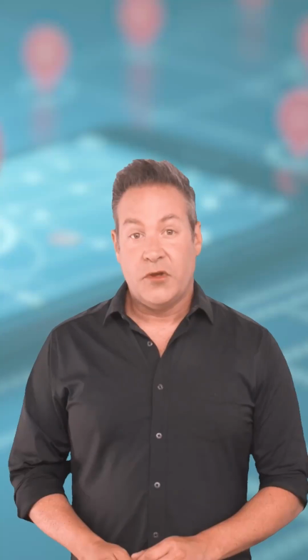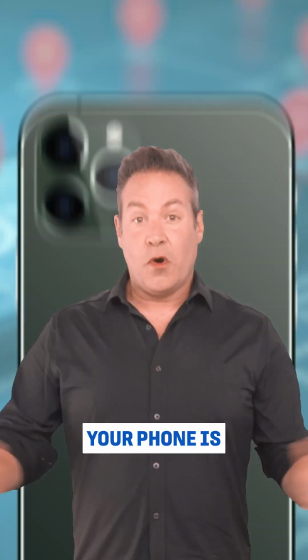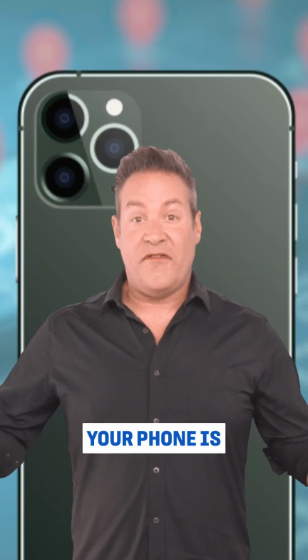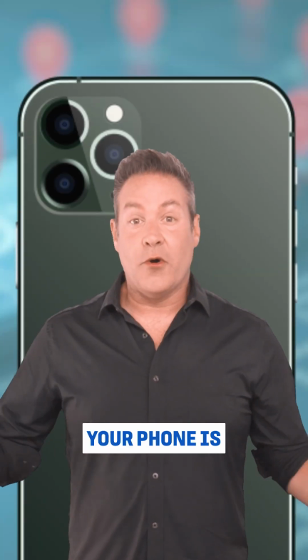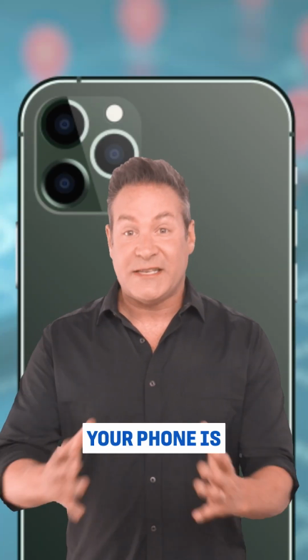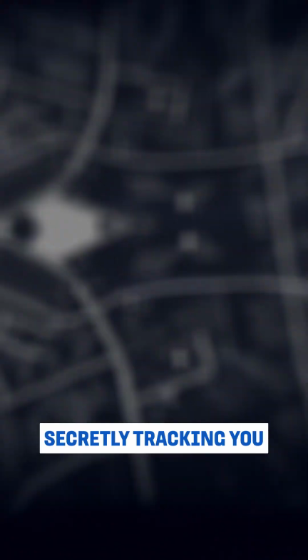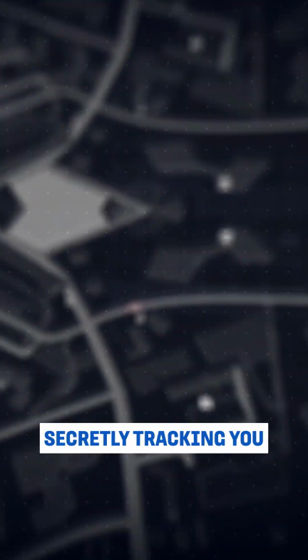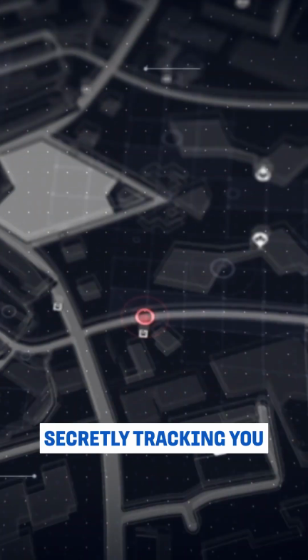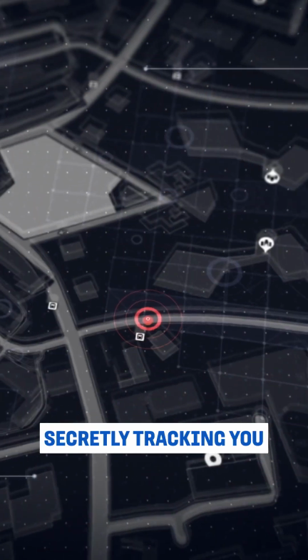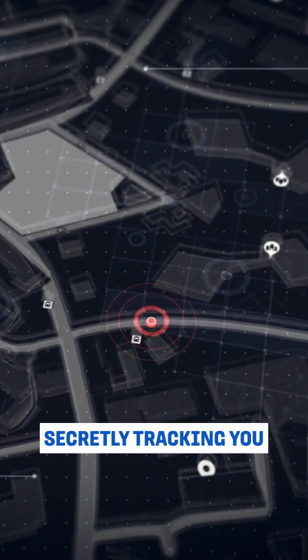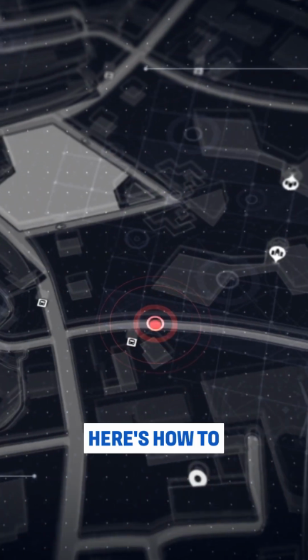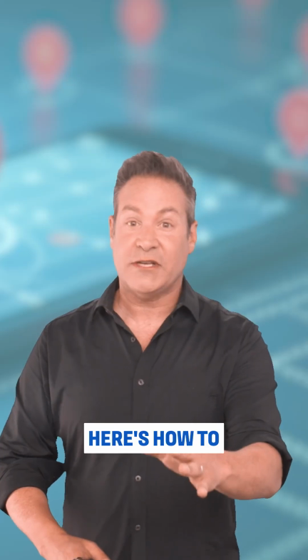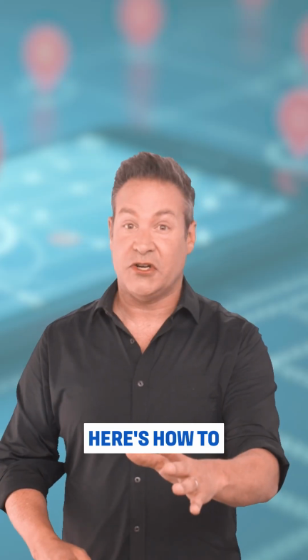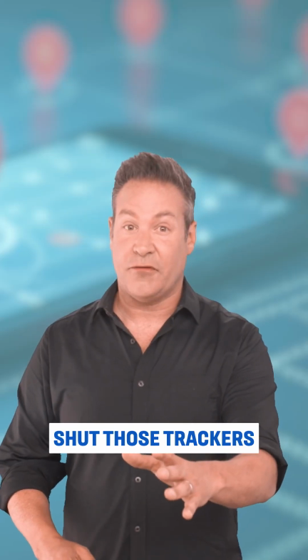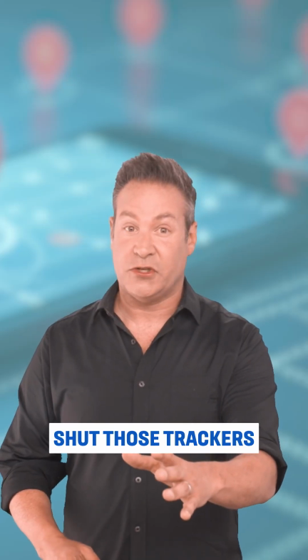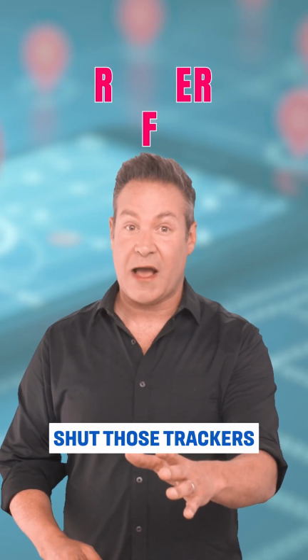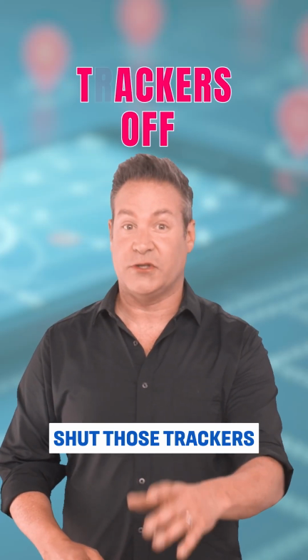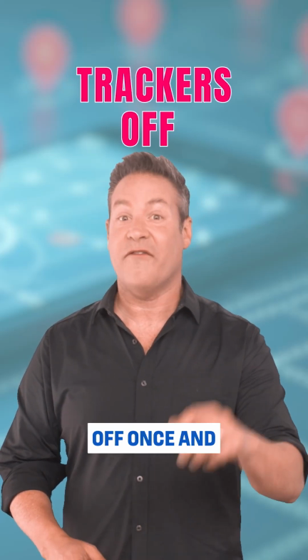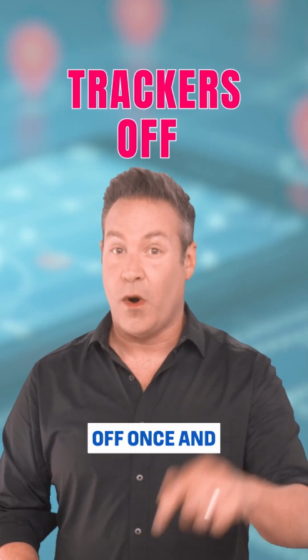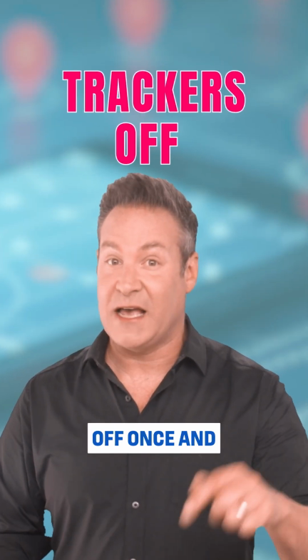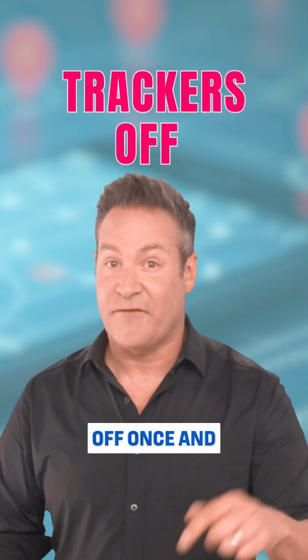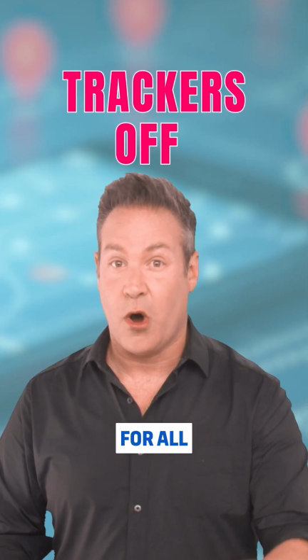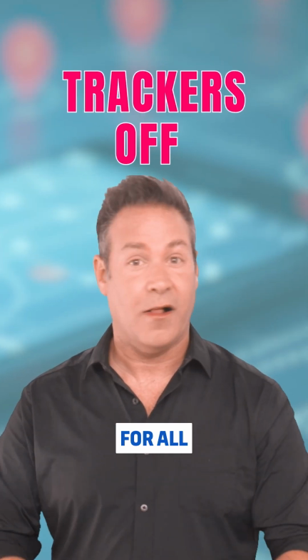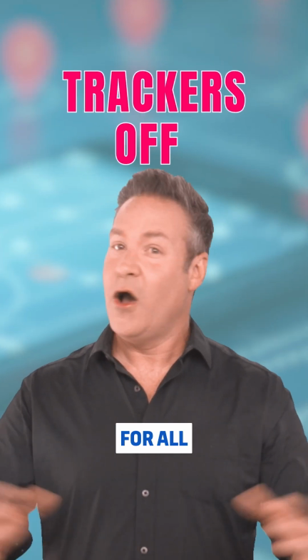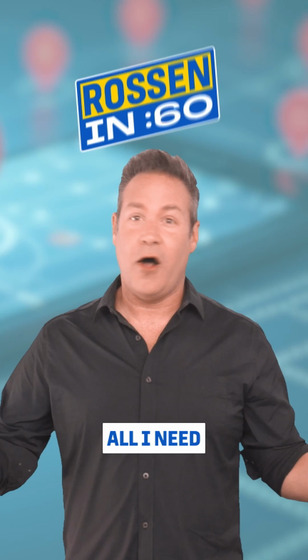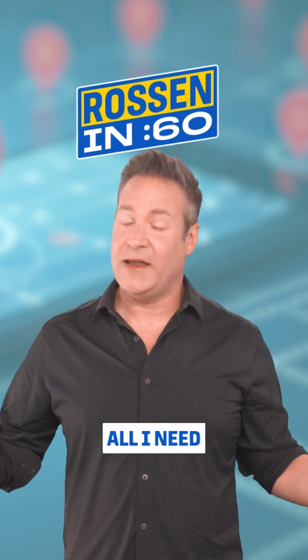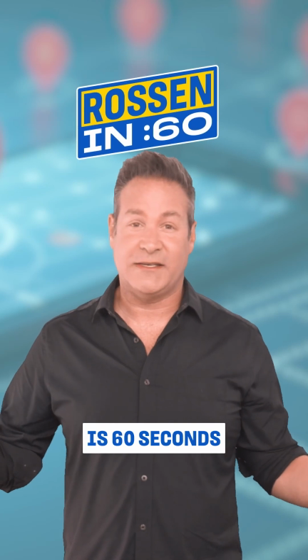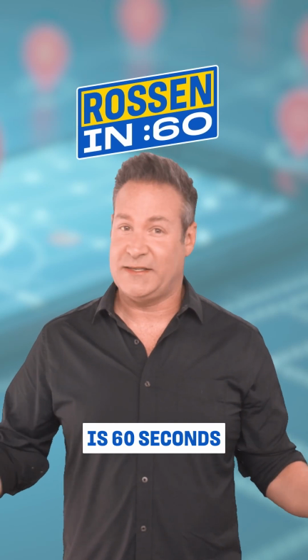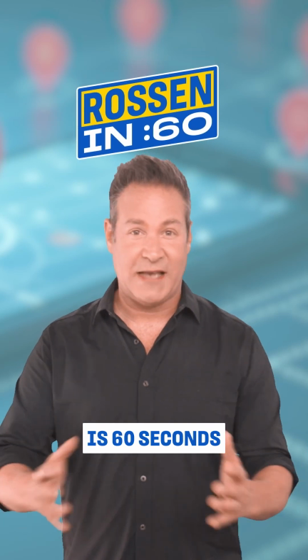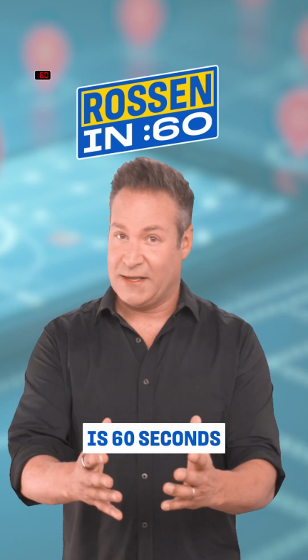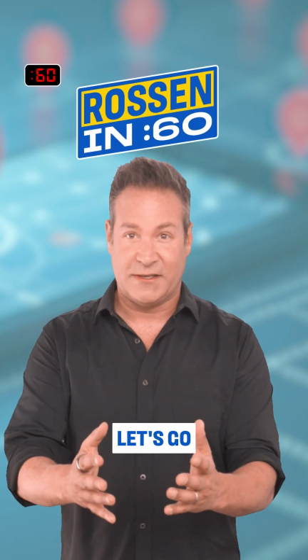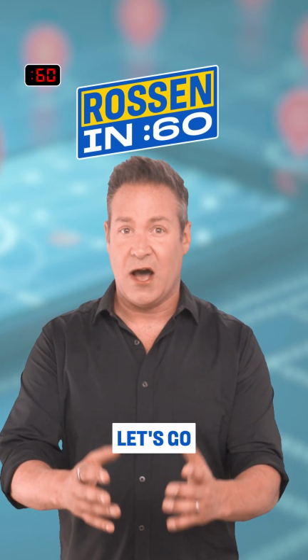Your phone is secretly tracking you. Here's how to shut those trackers off once and for all. All I need is 60 seconds. Let's go.